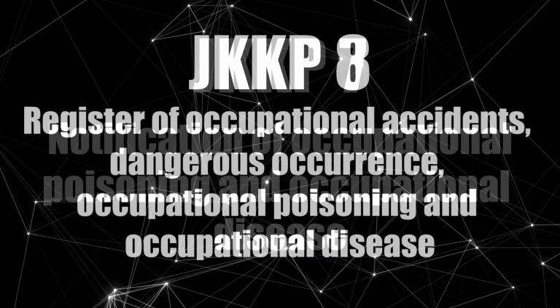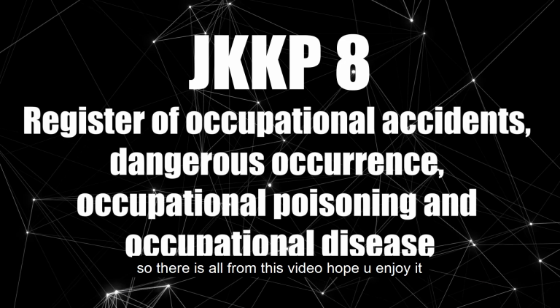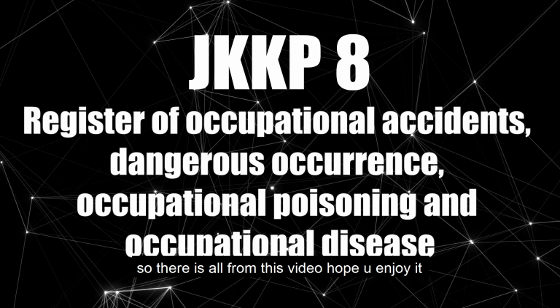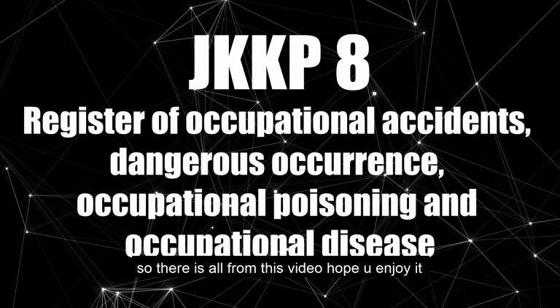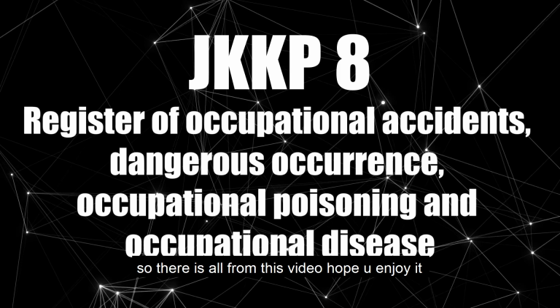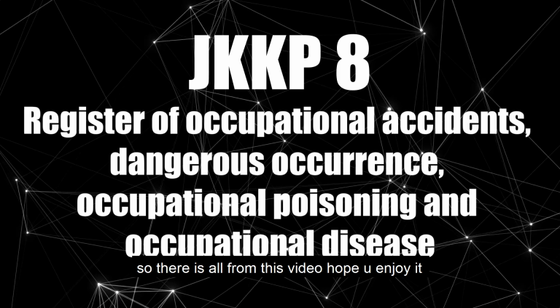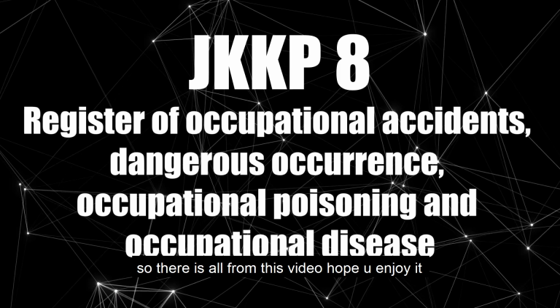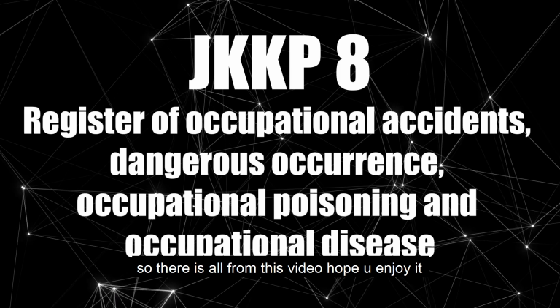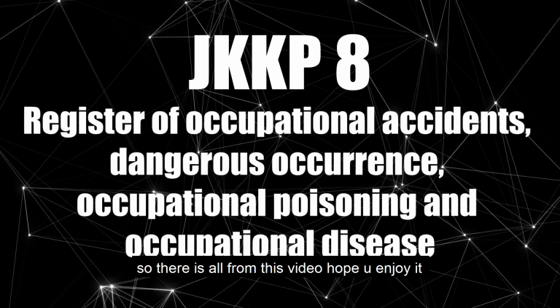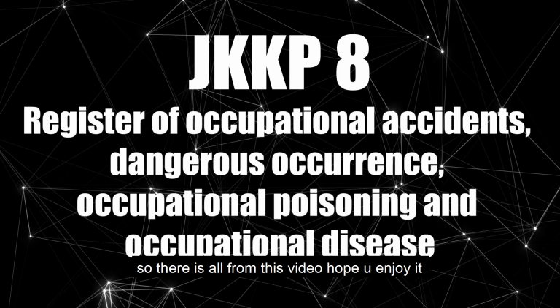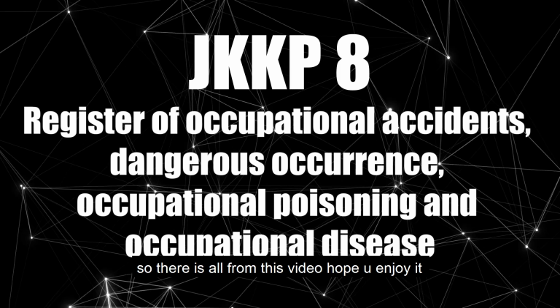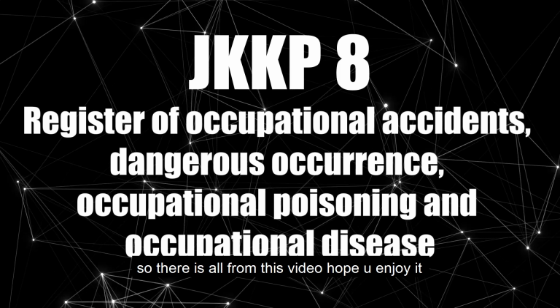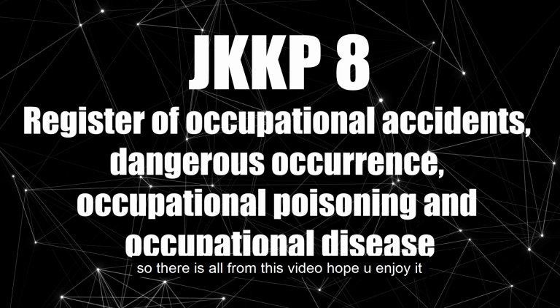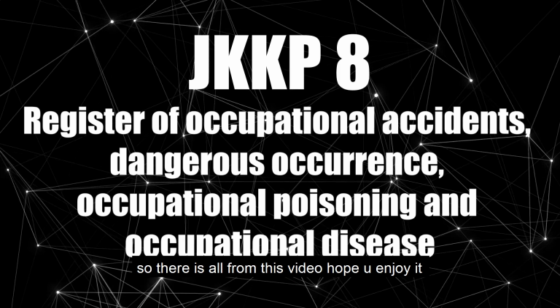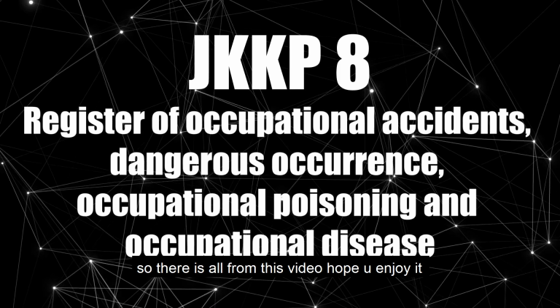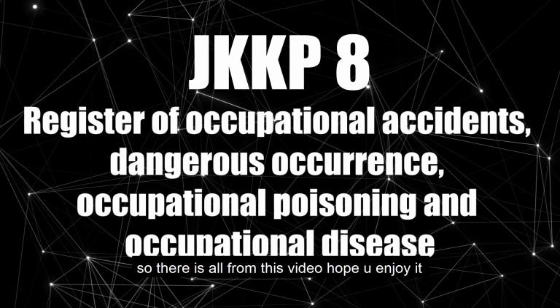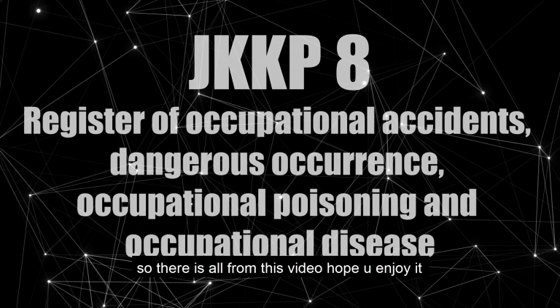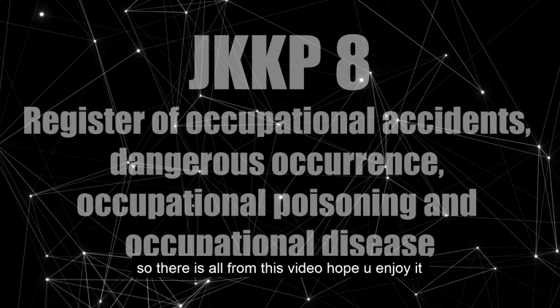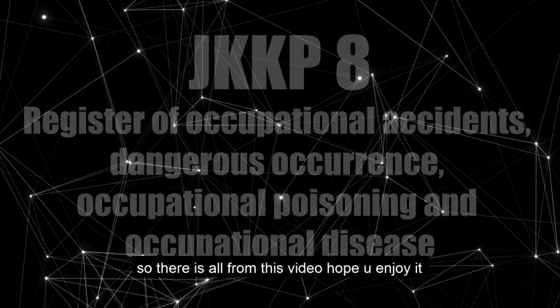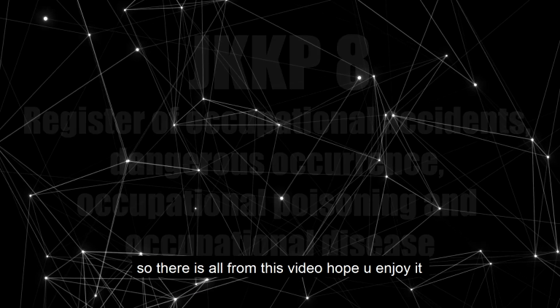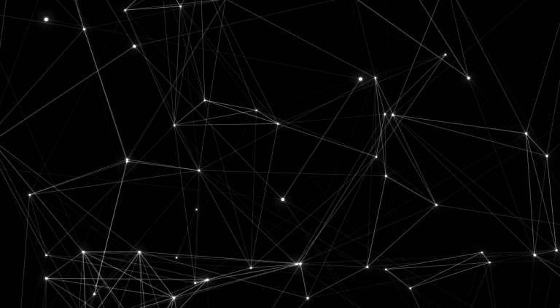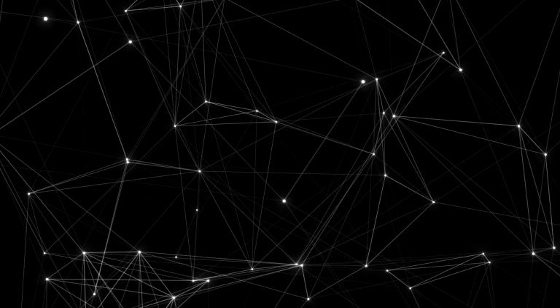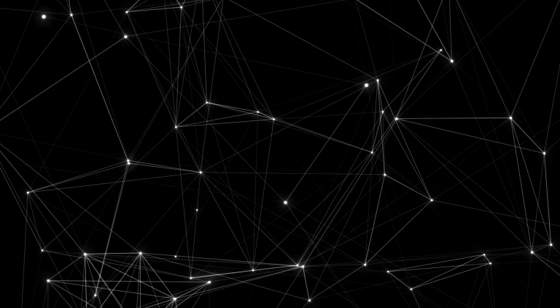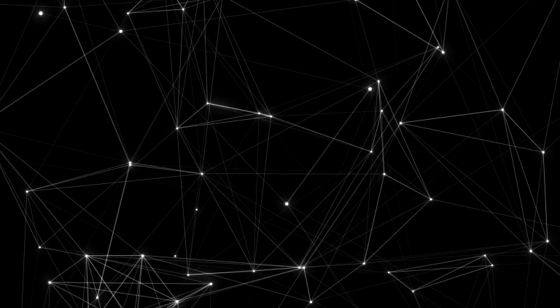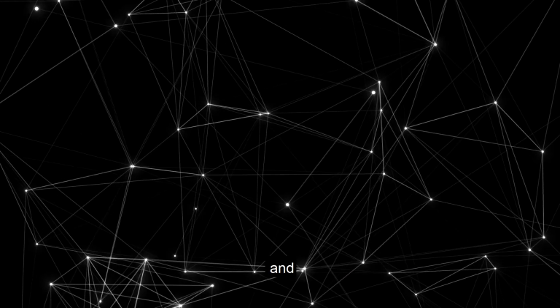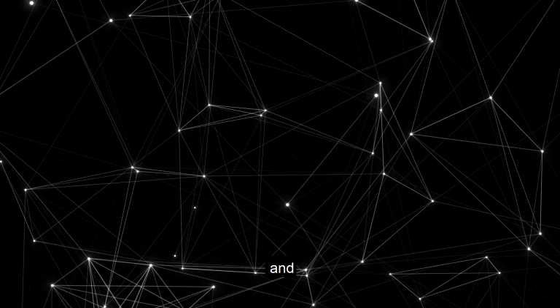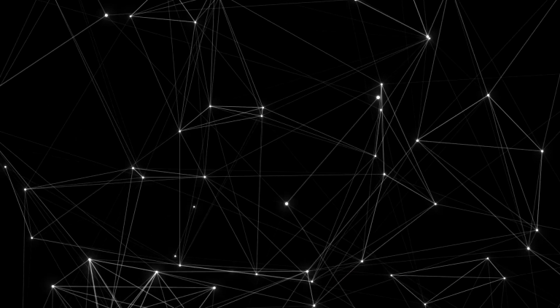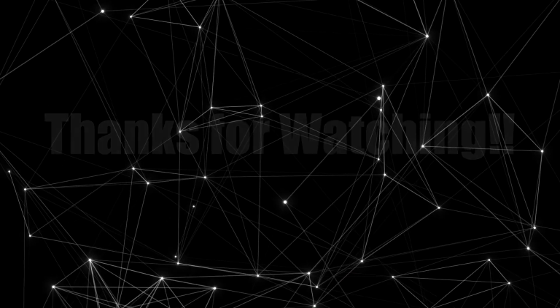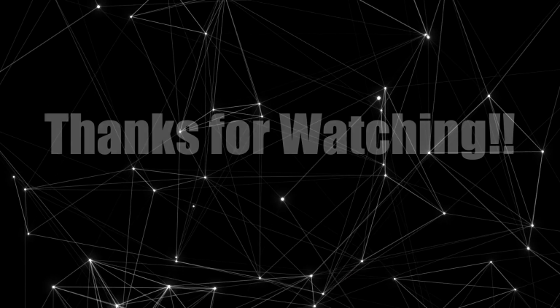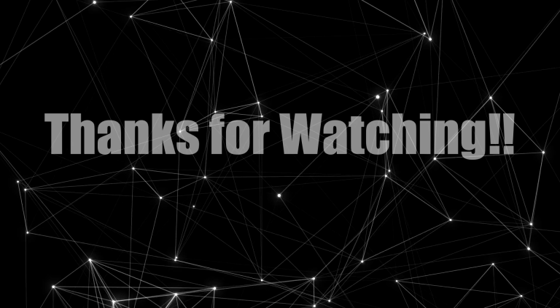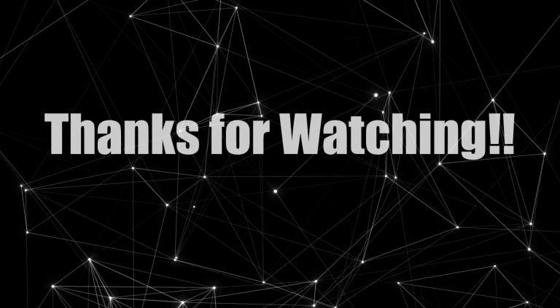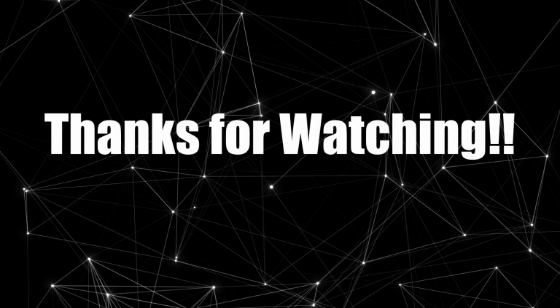So that's all from this video, hope you enjoyed it. Thanks for watching.